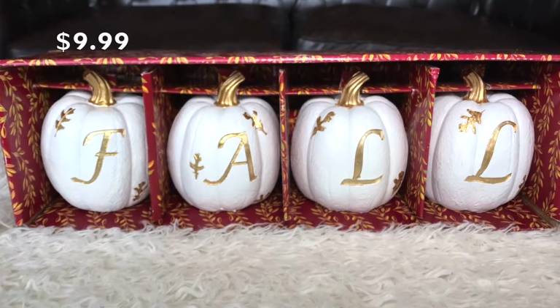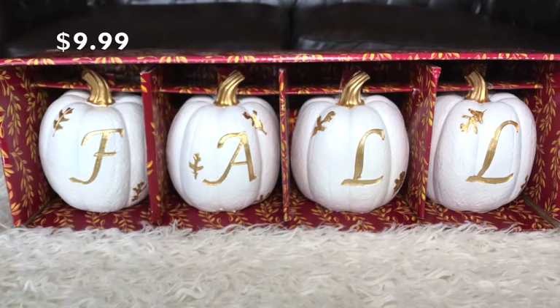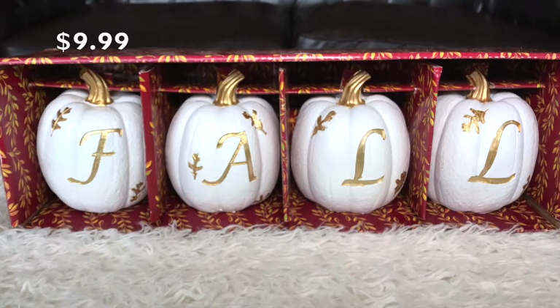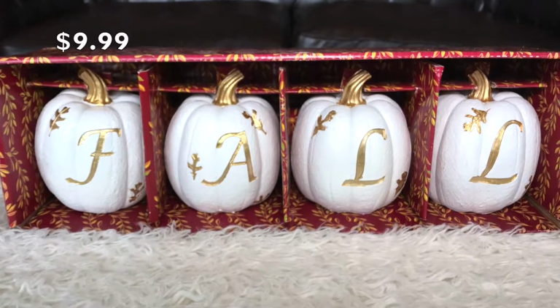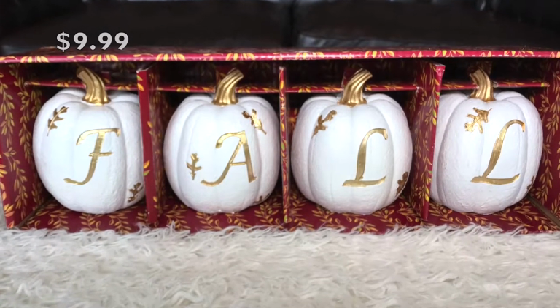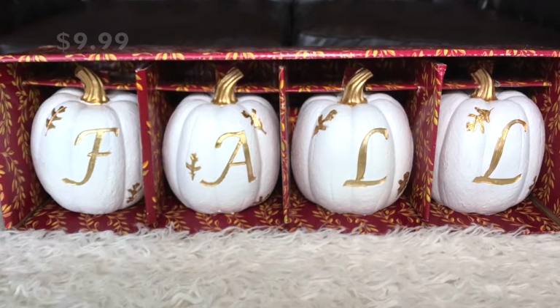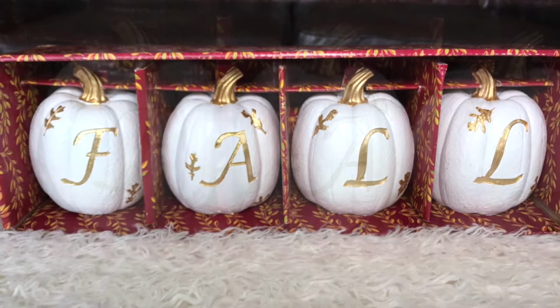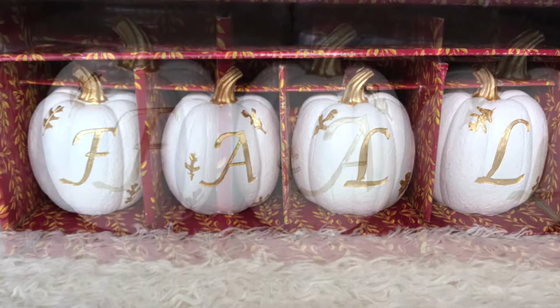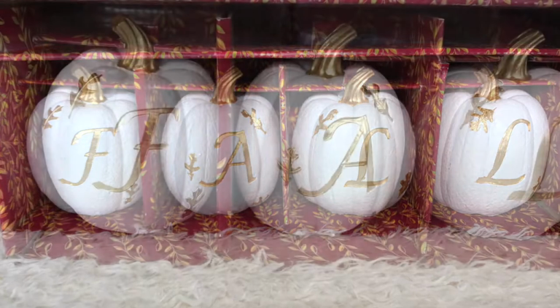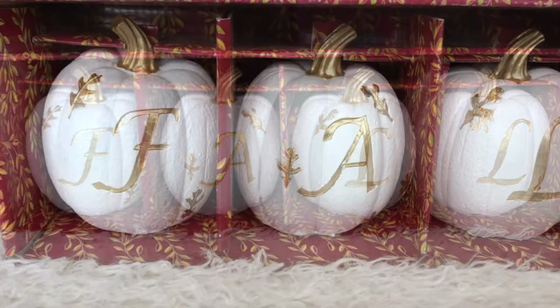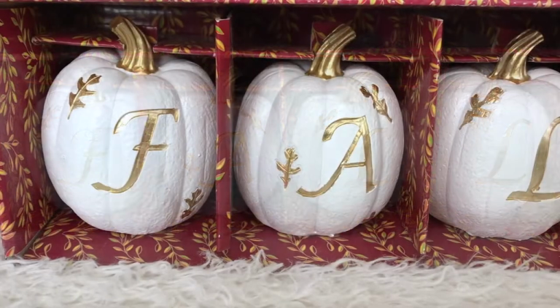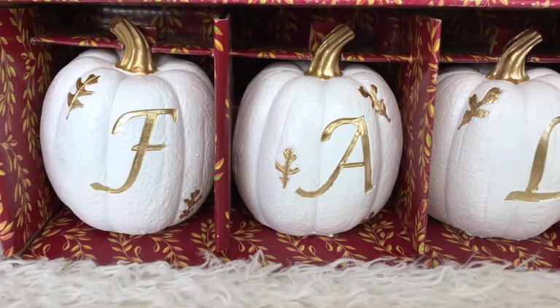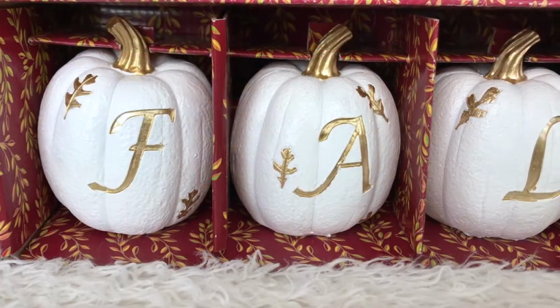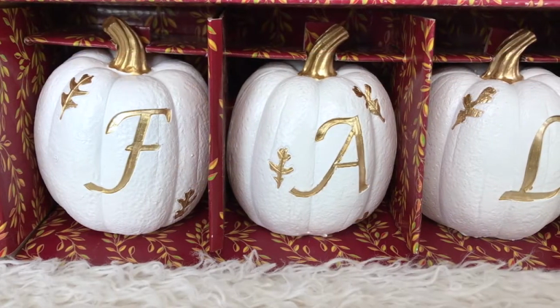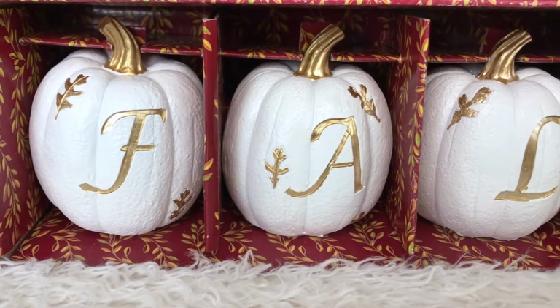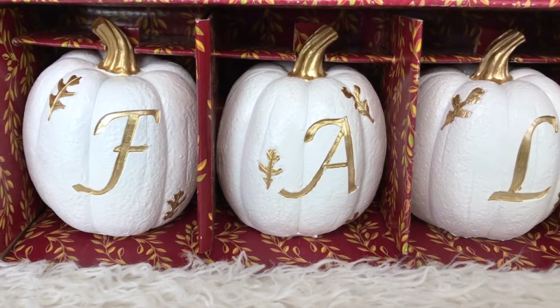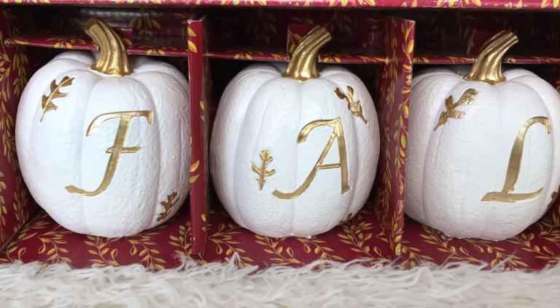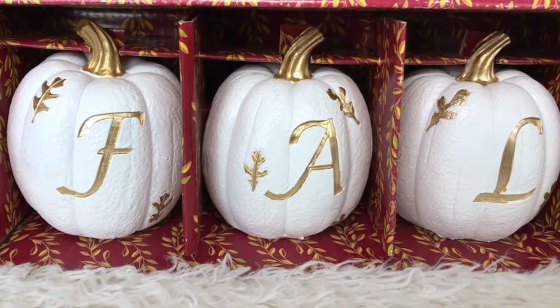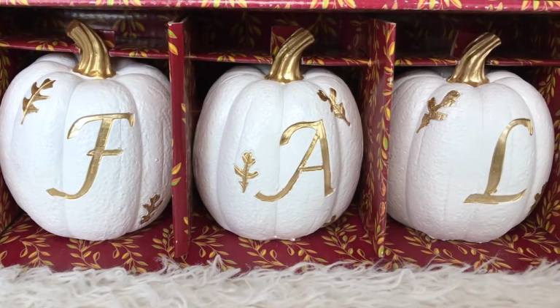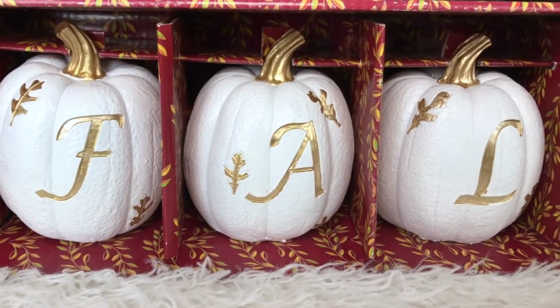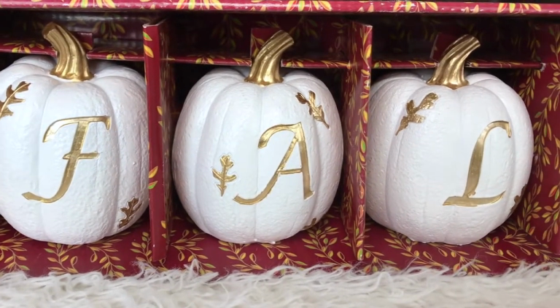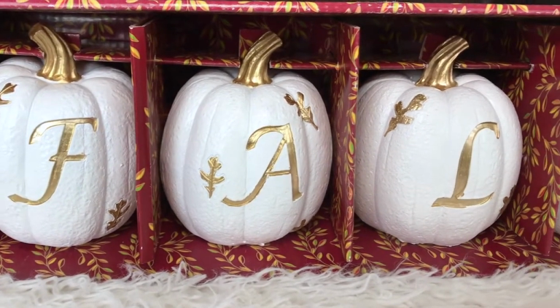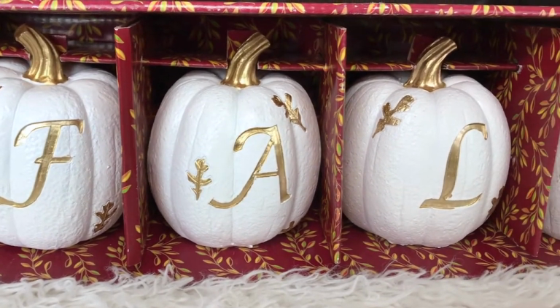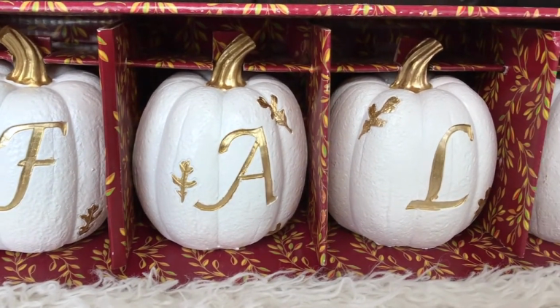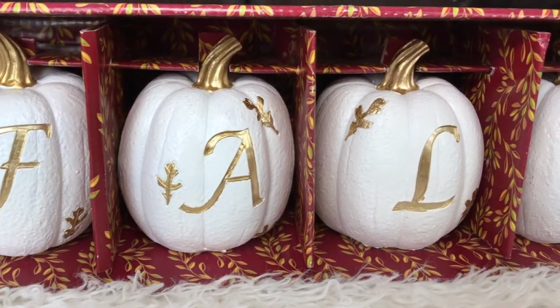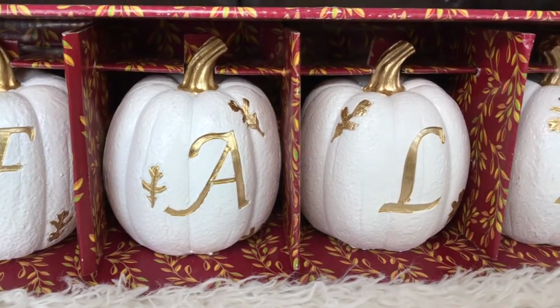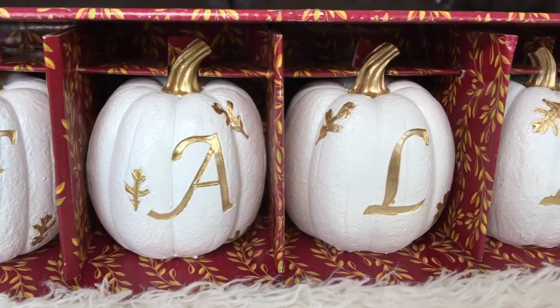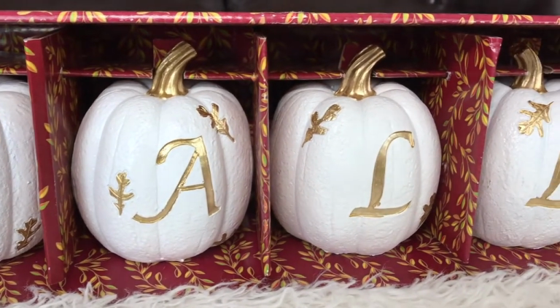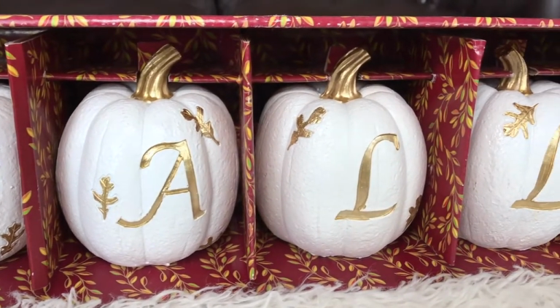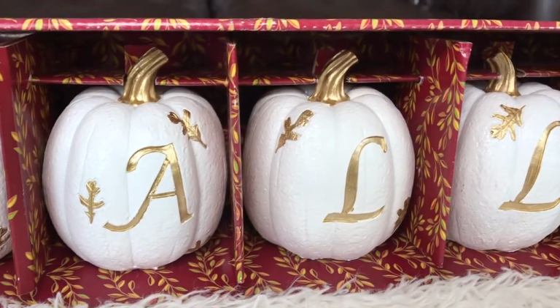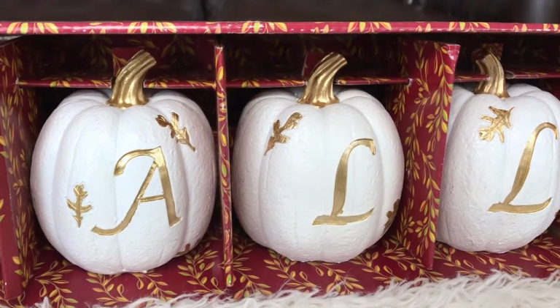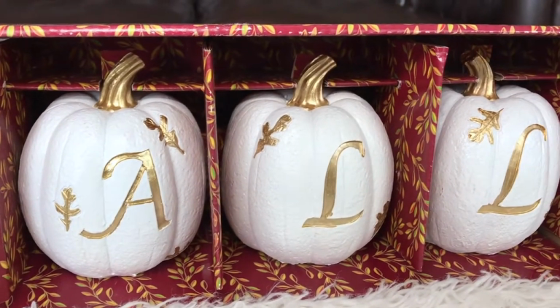First, the decor items are these cute small fall pumpkins. I found a pack of four for $9.99.